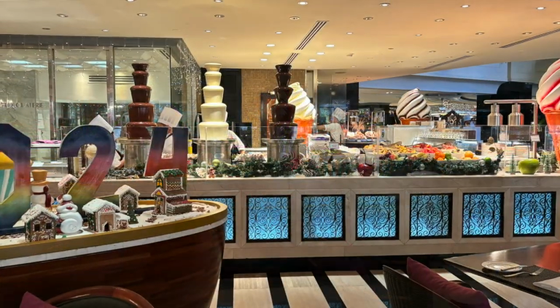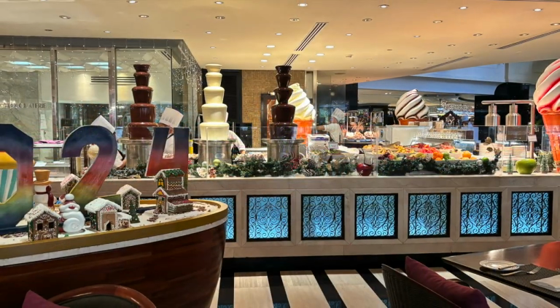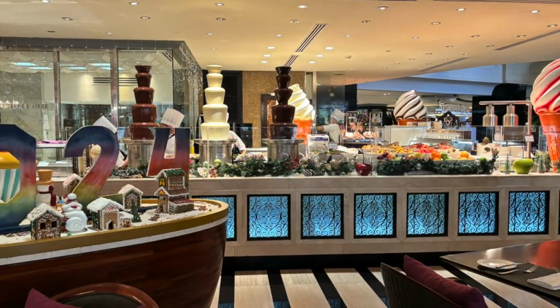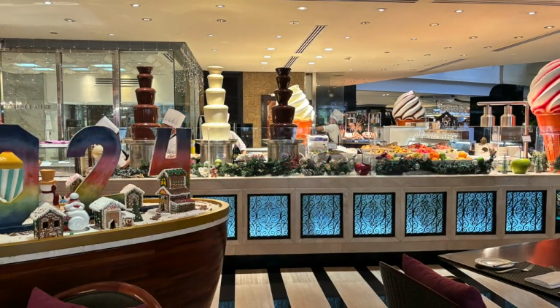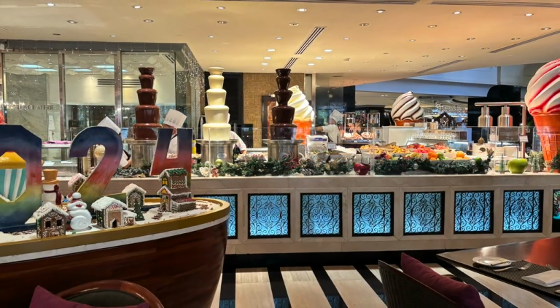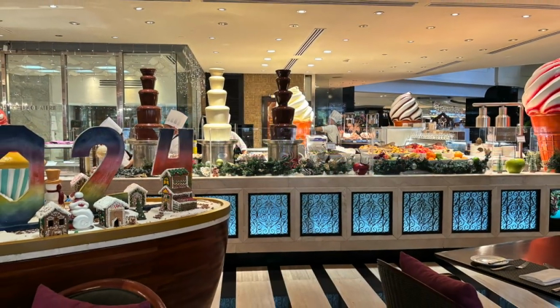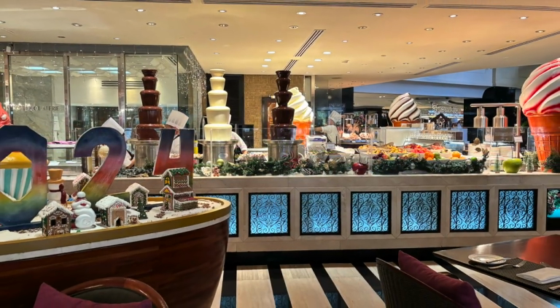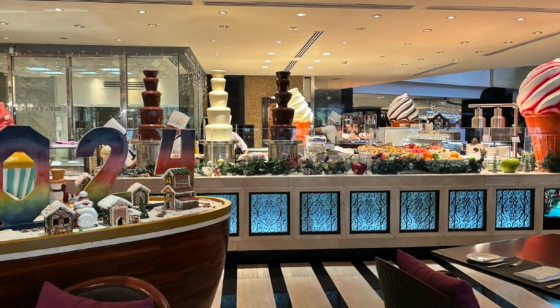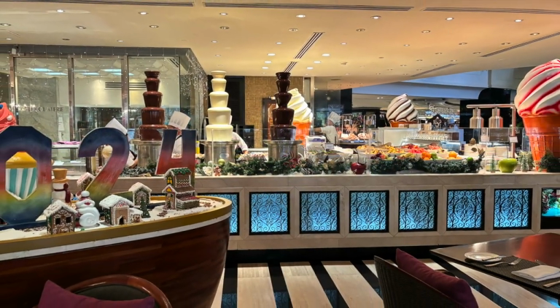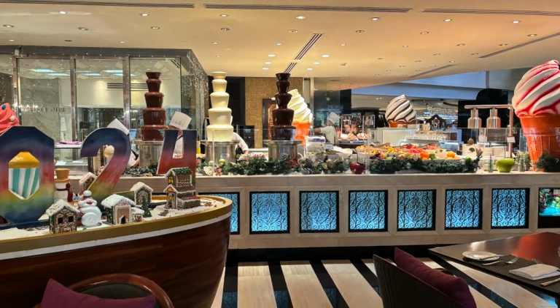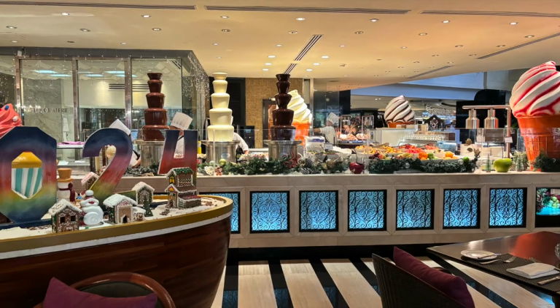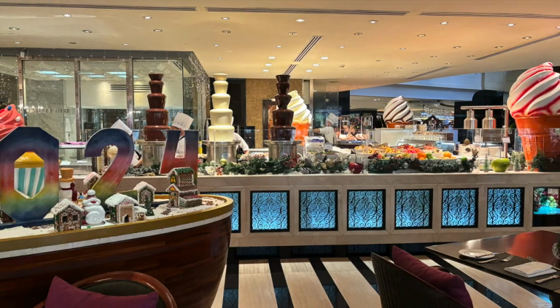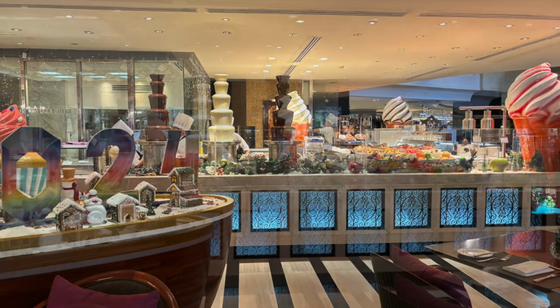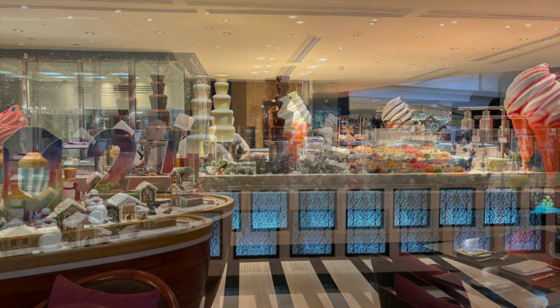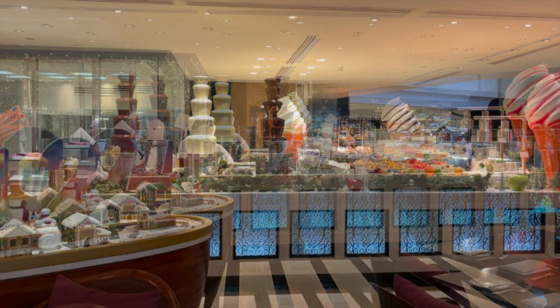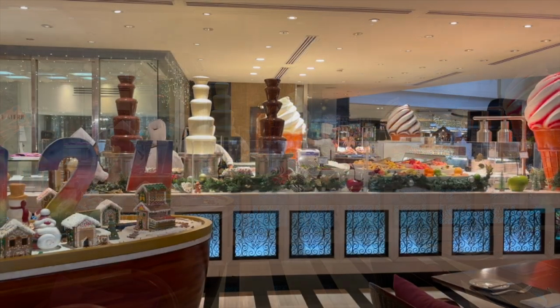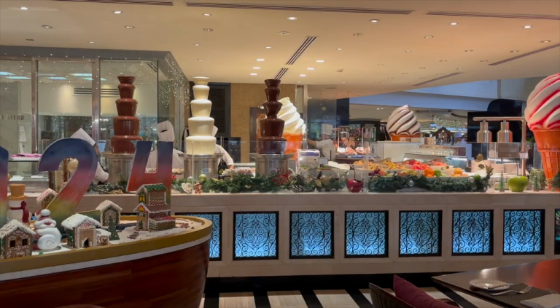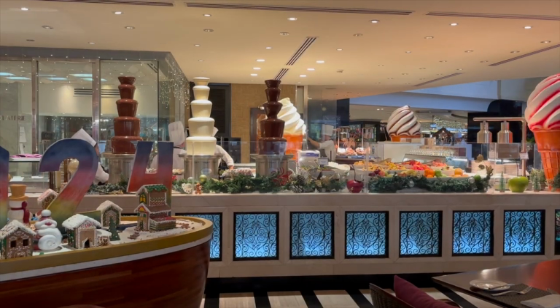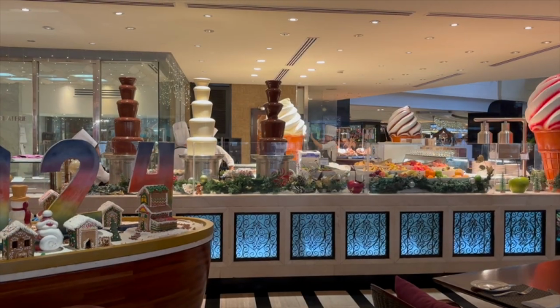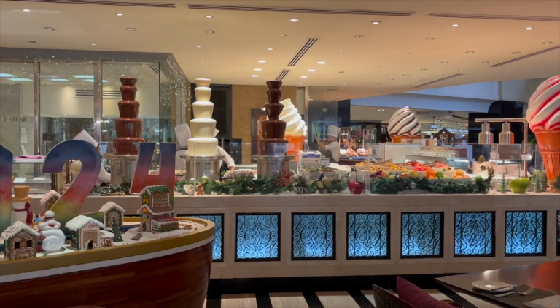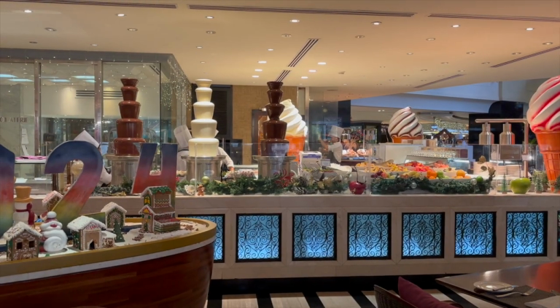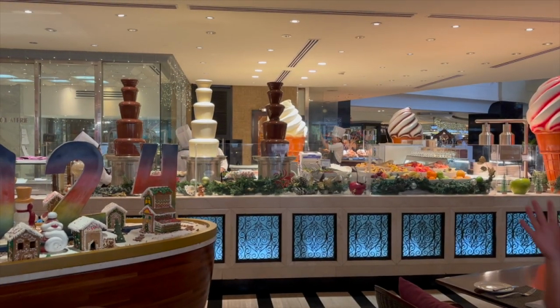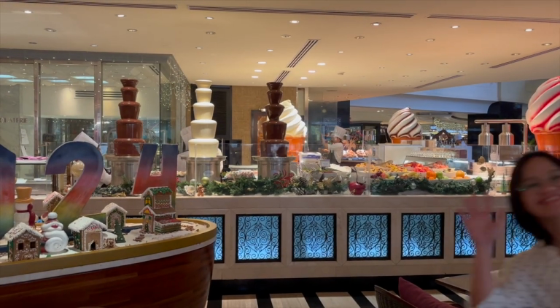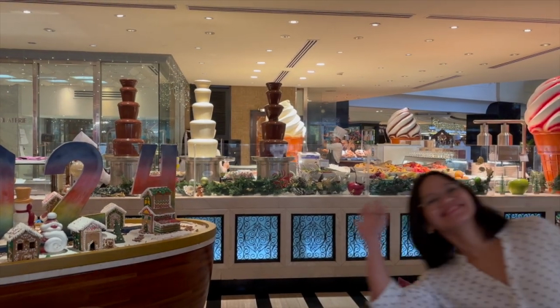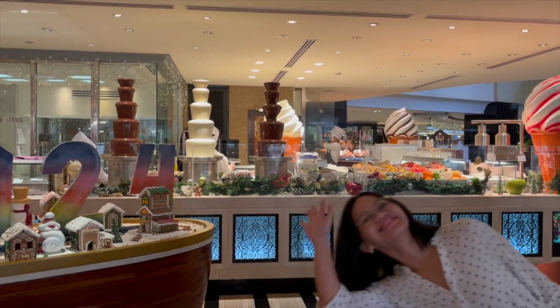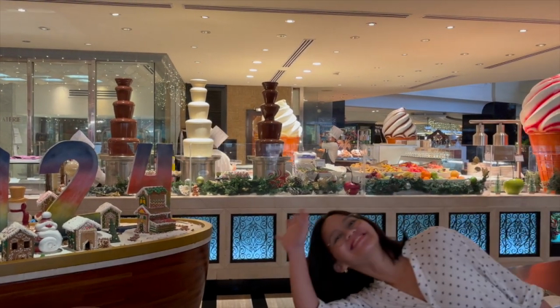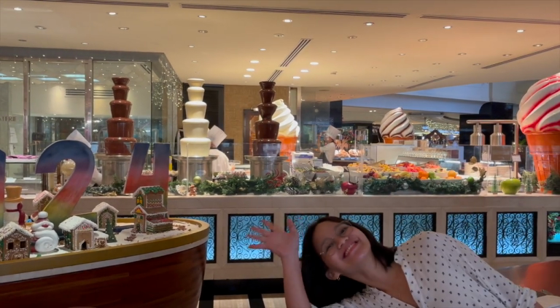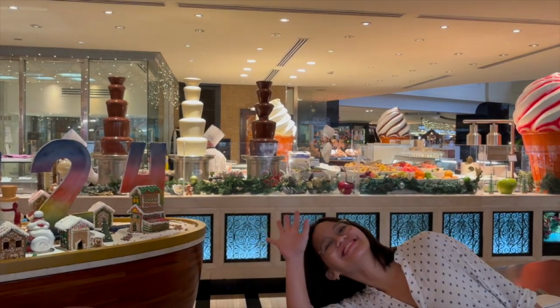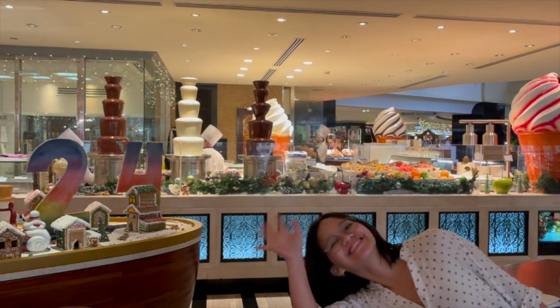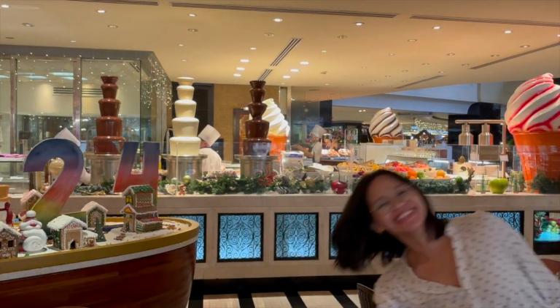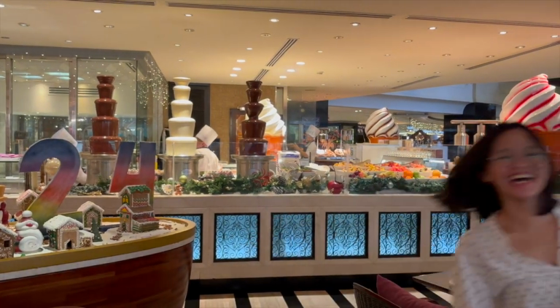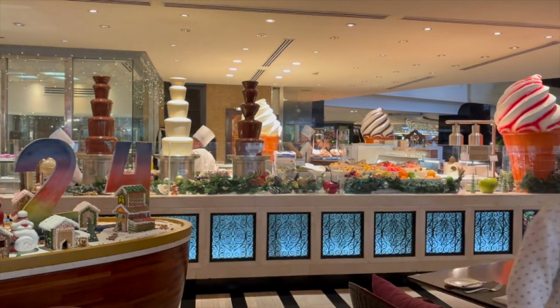So this is the view of the dessert section. And someone wants to be in the vlog.